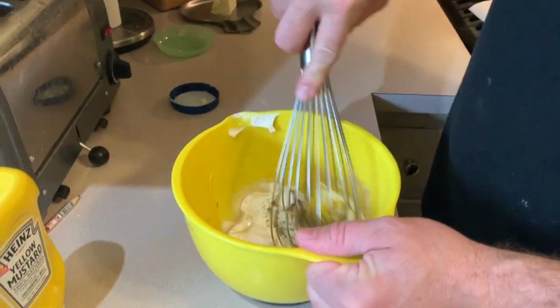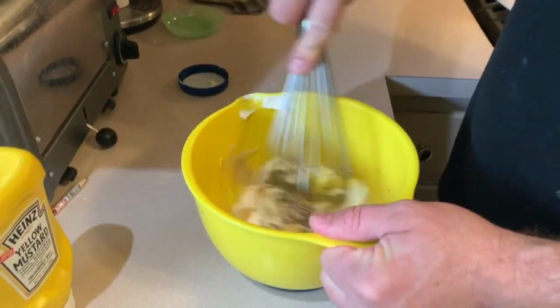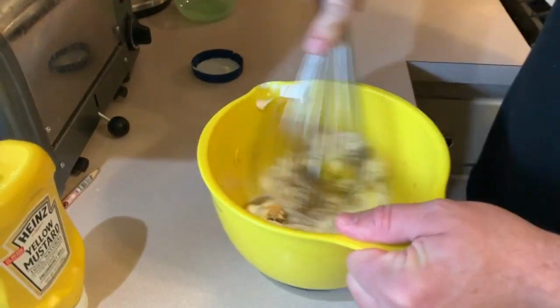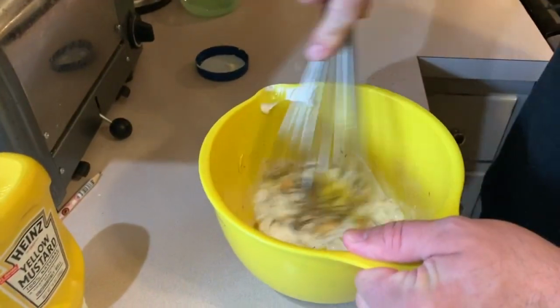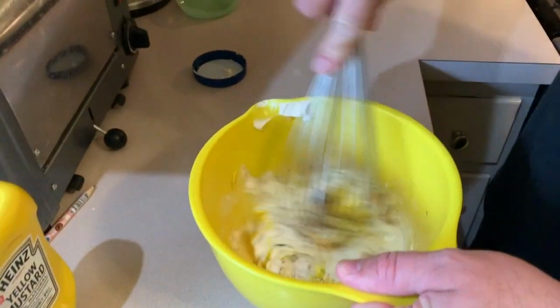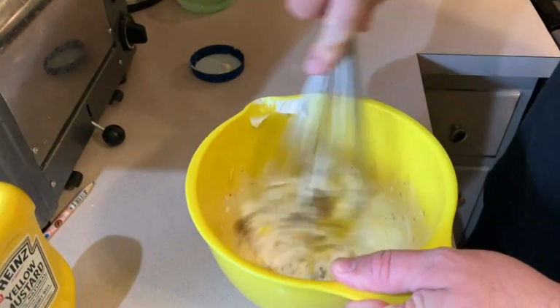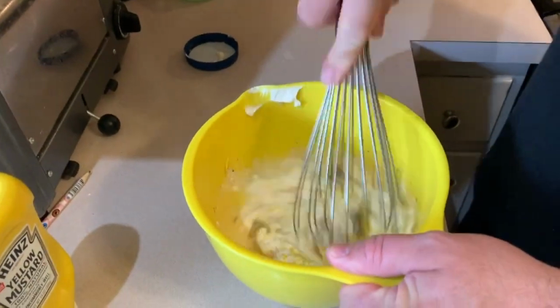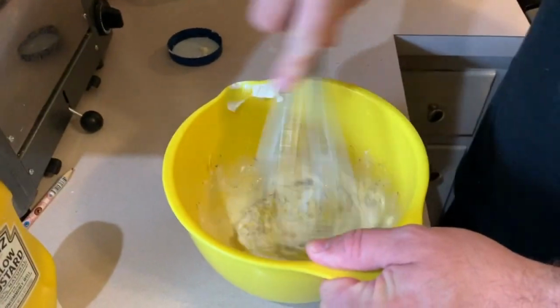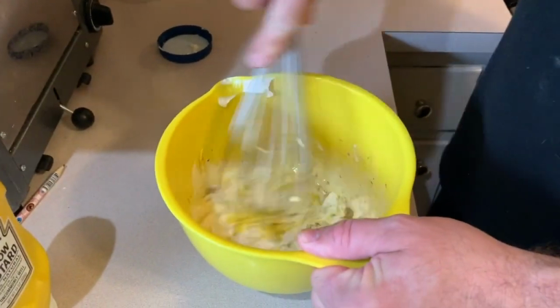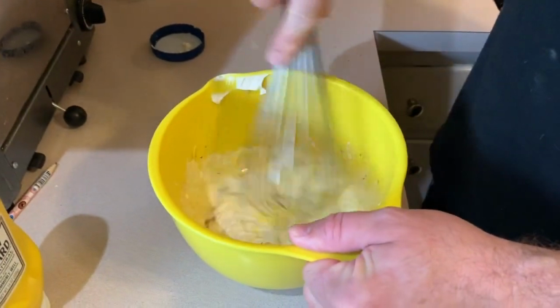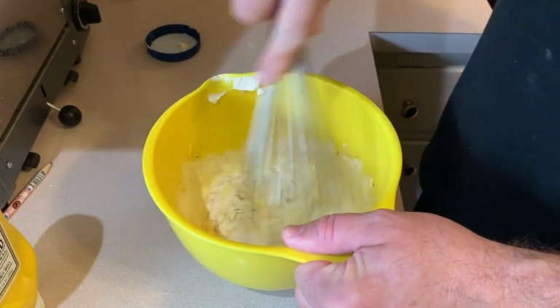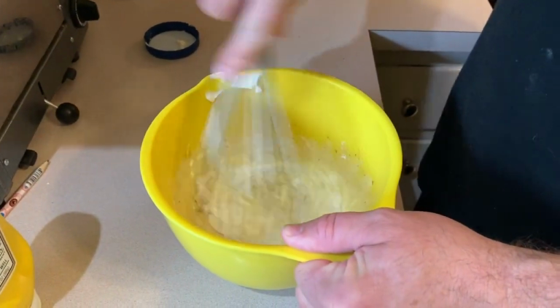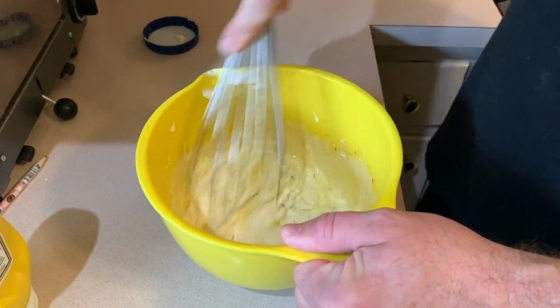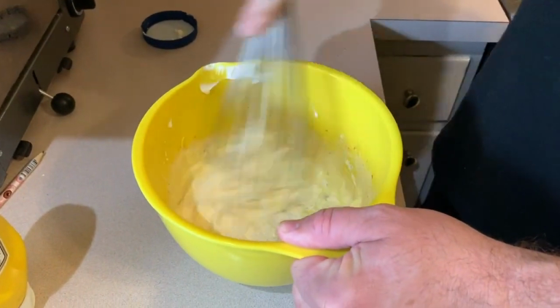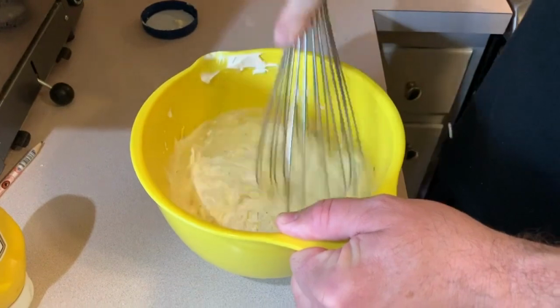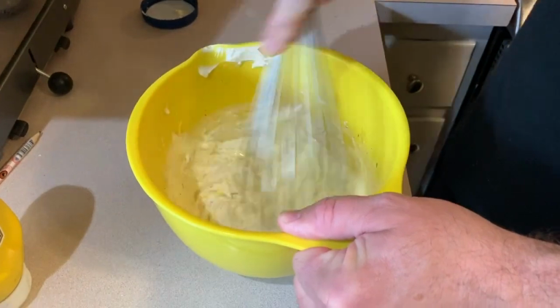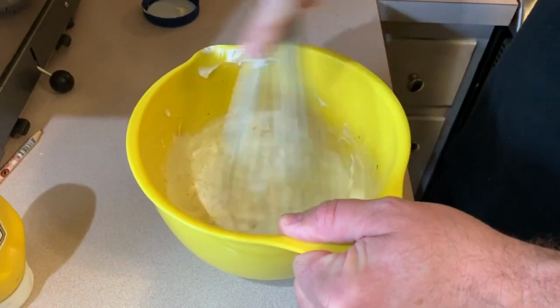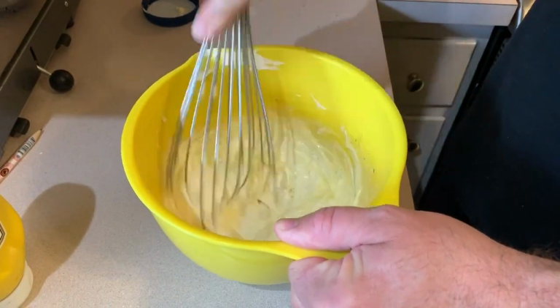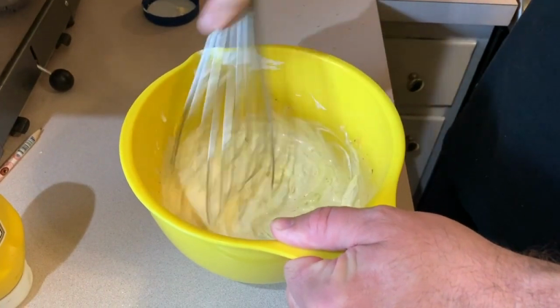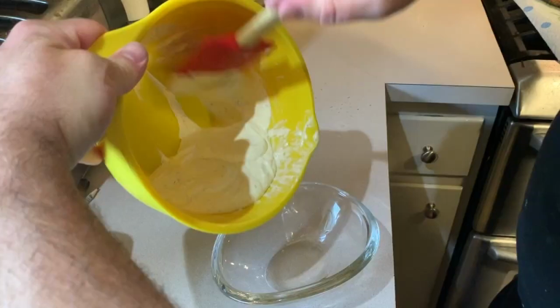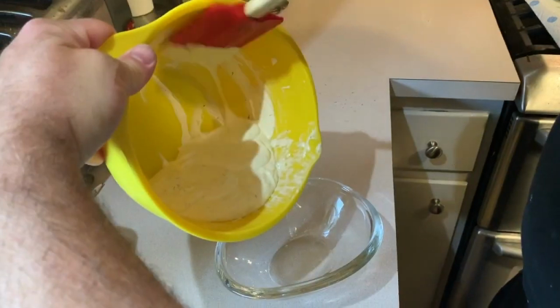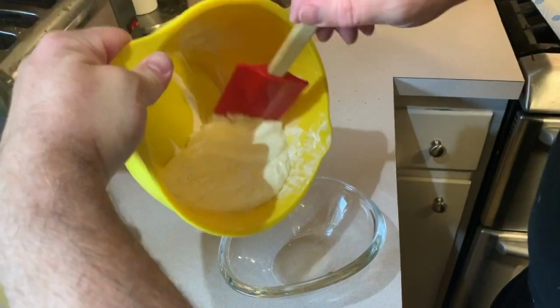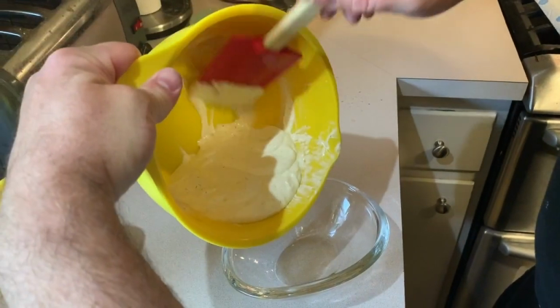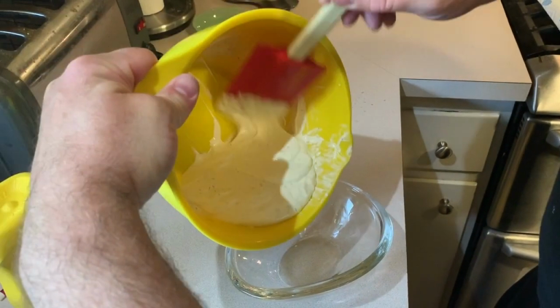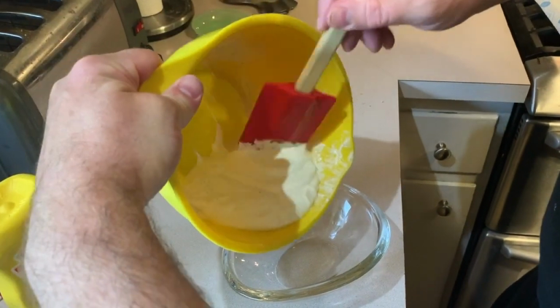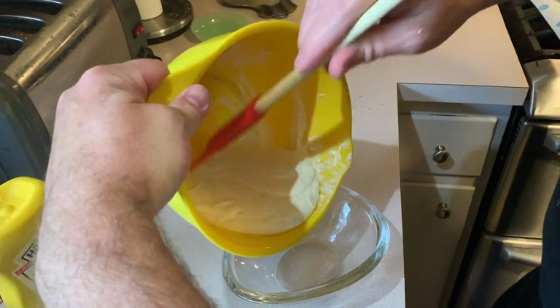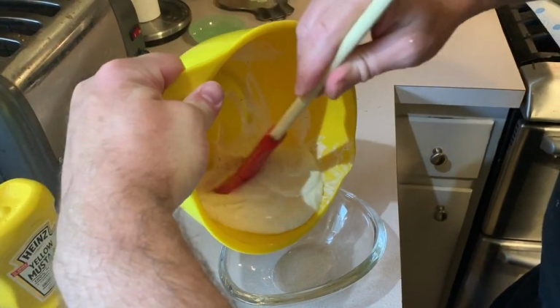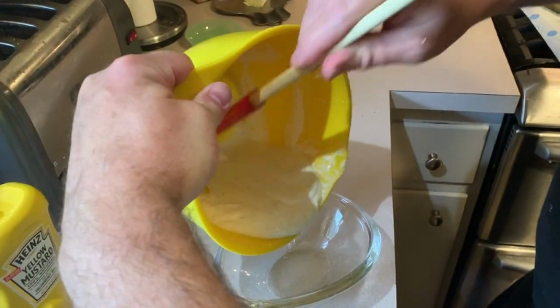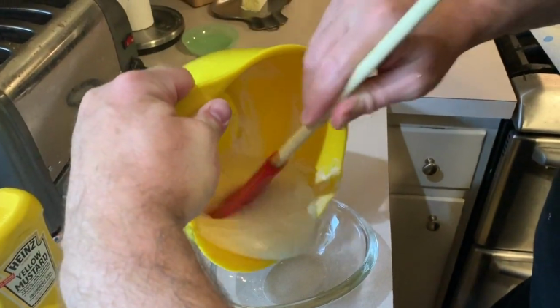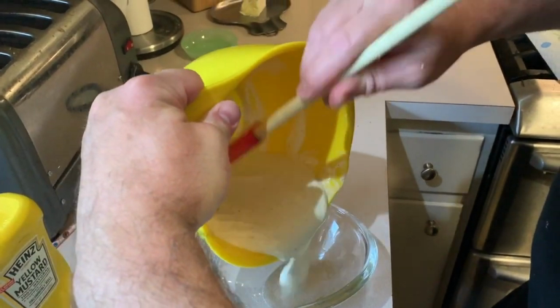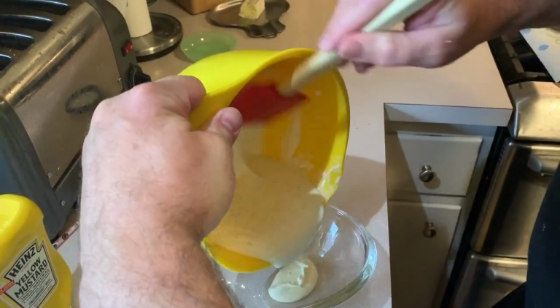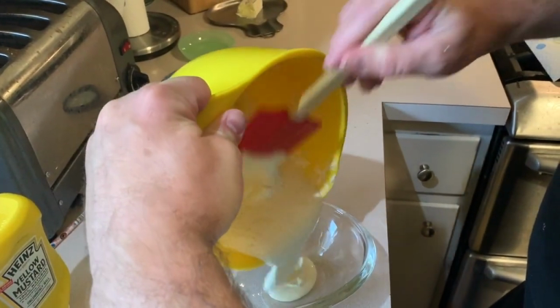Now you're going to want to mix that up really good, and then pour that into a nice serving dish.